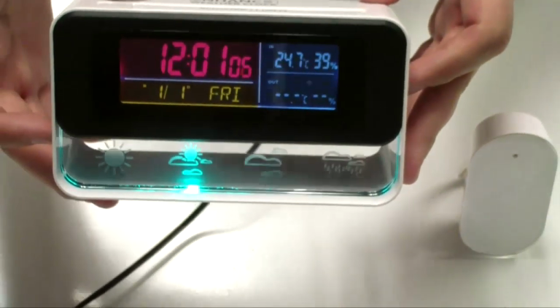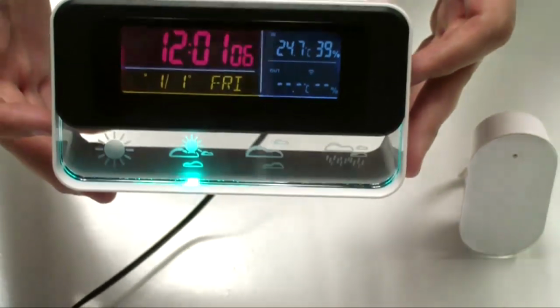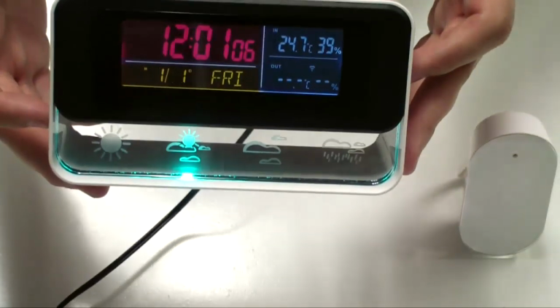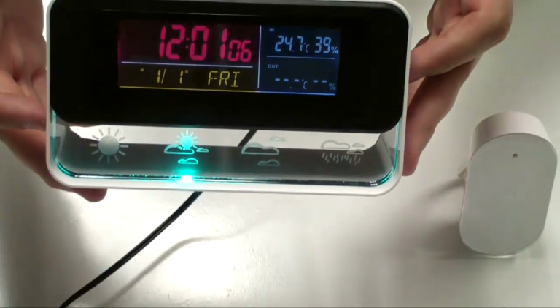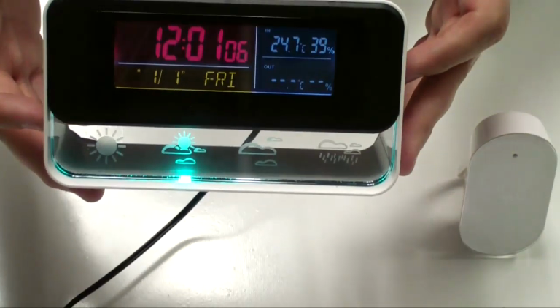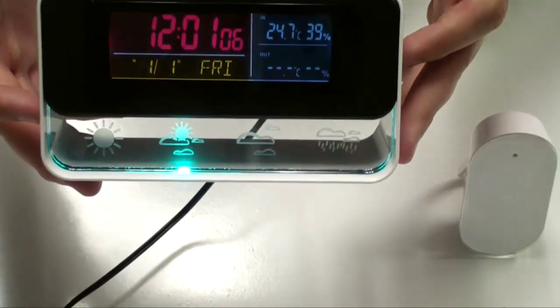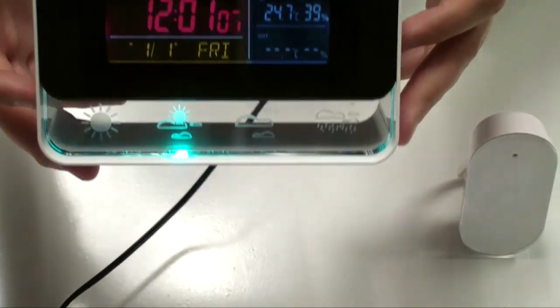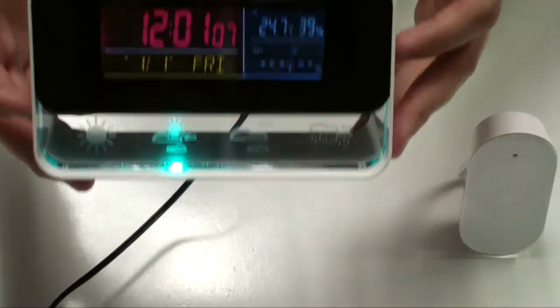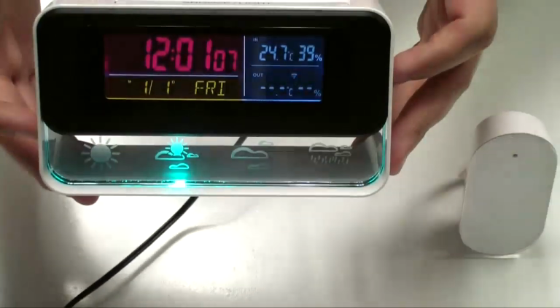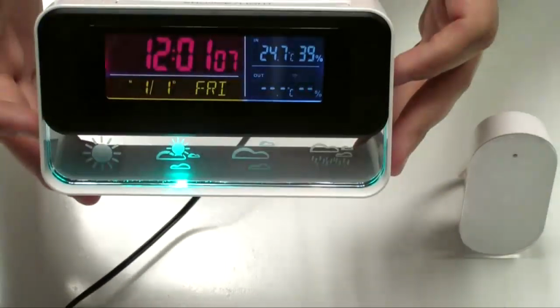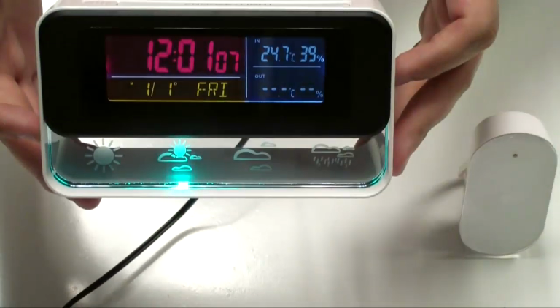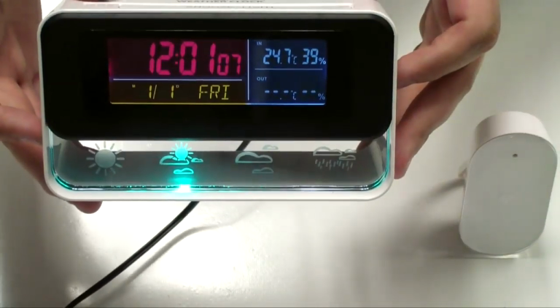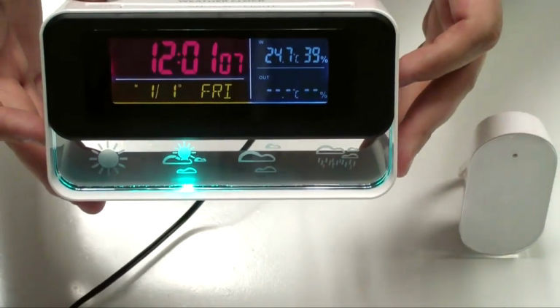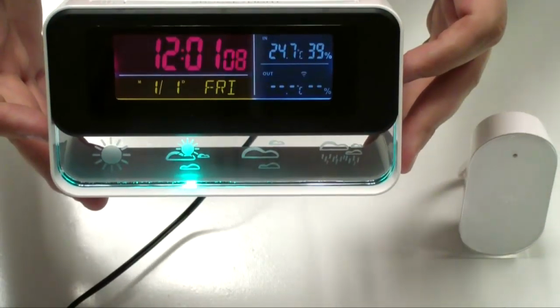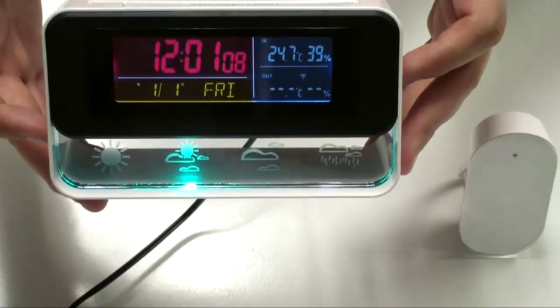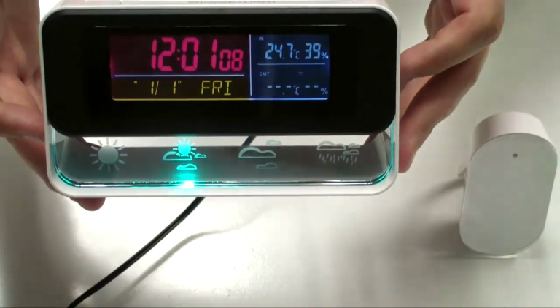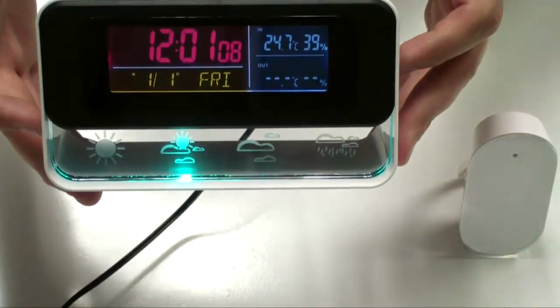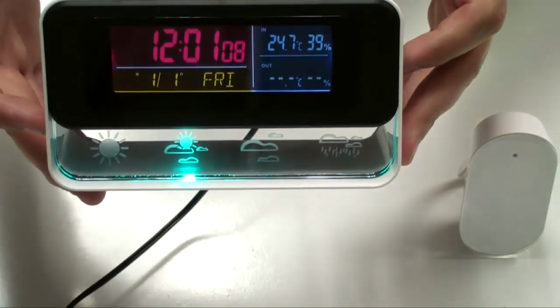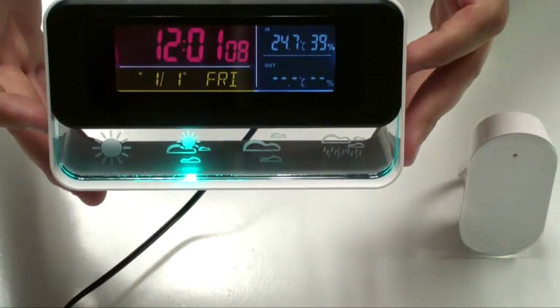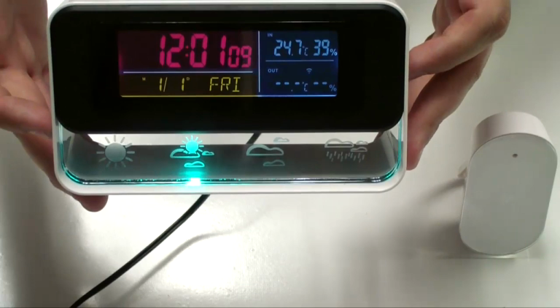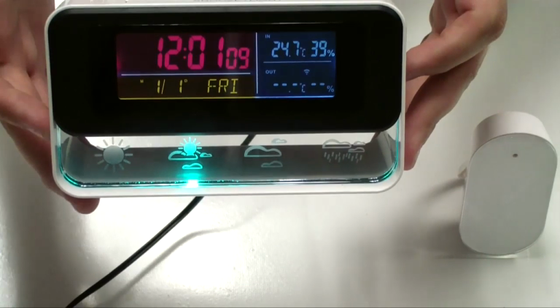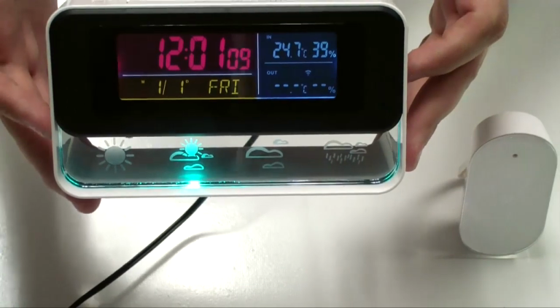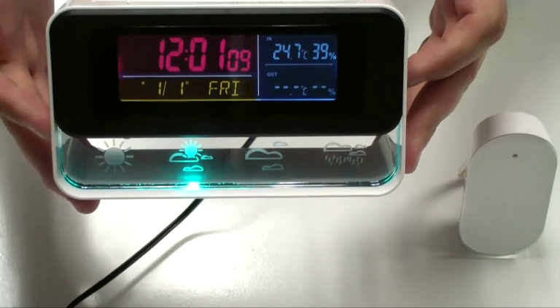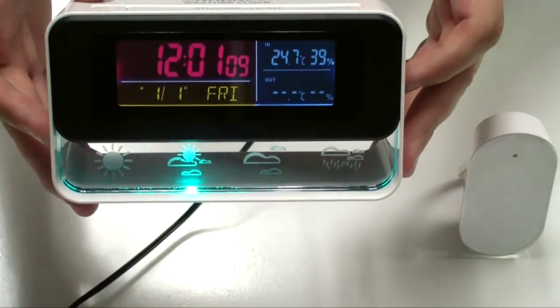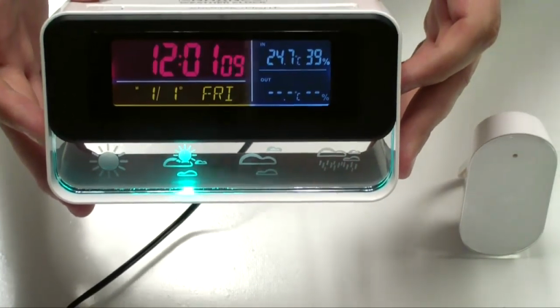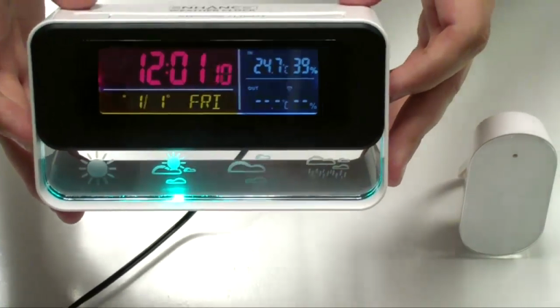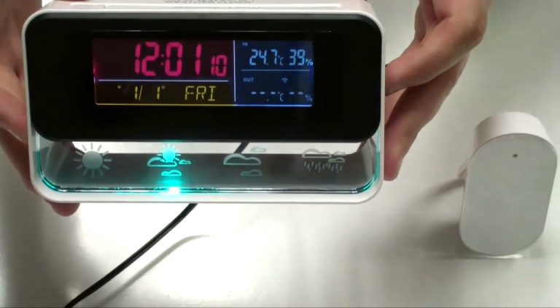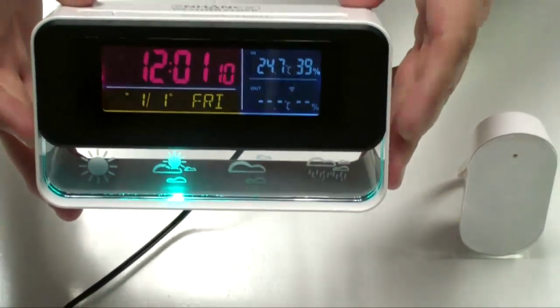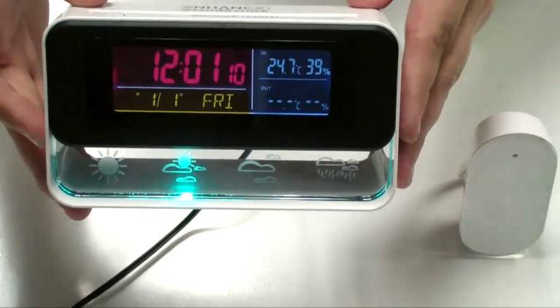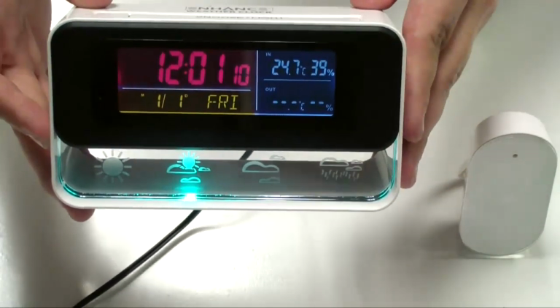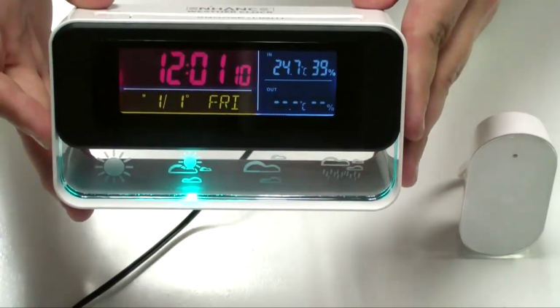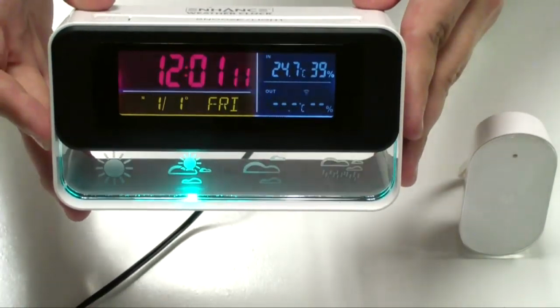It also has alarms, and it'll store your minimum and maximum temperature records.